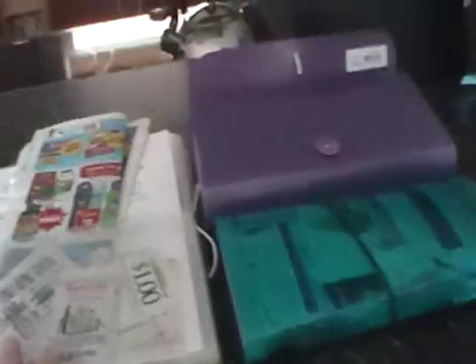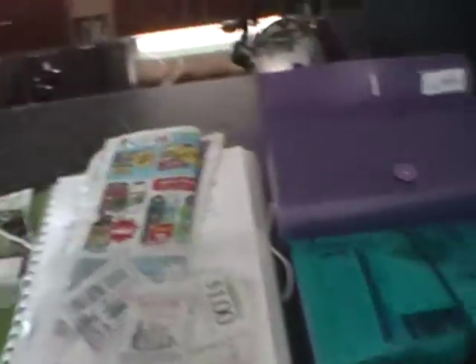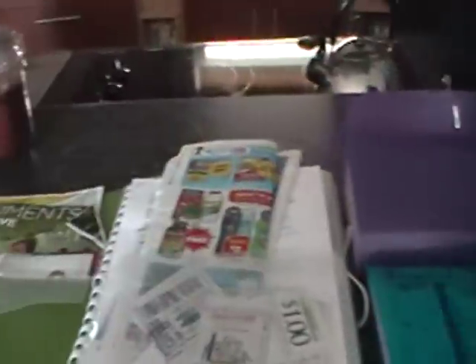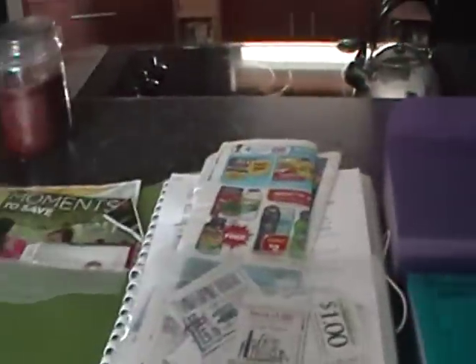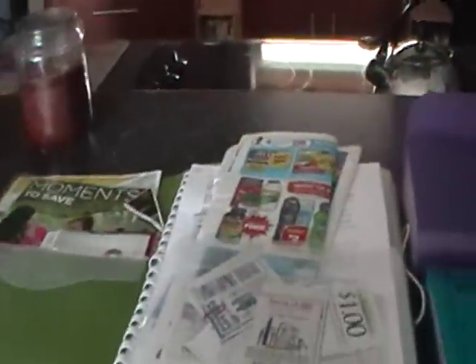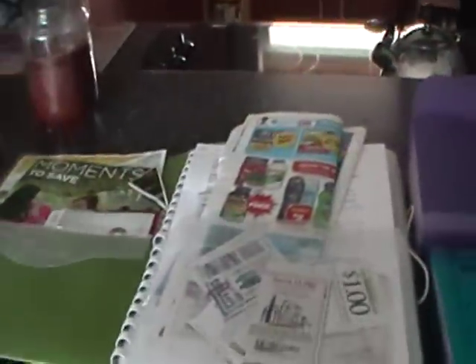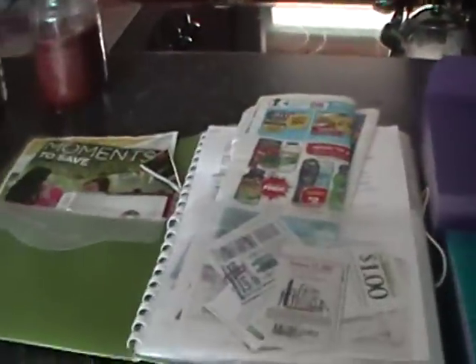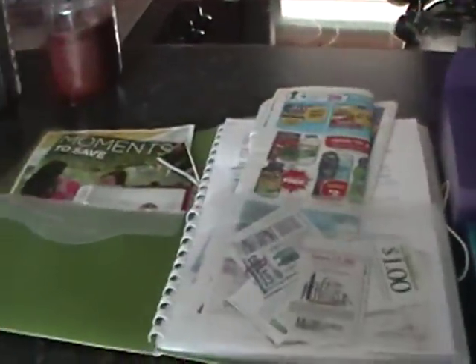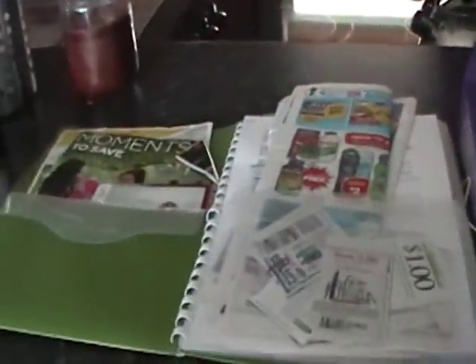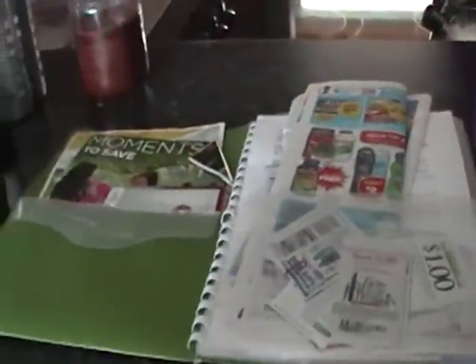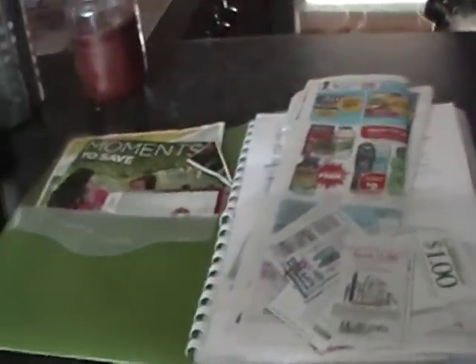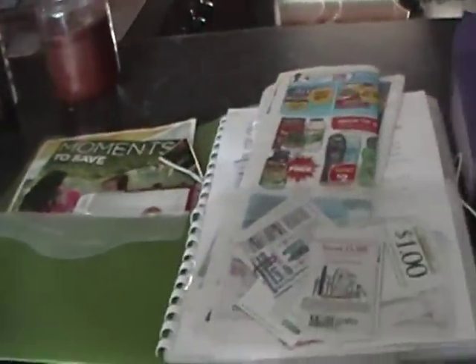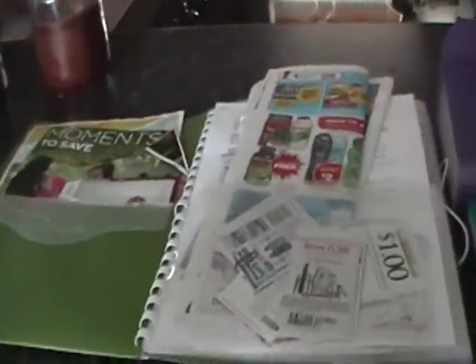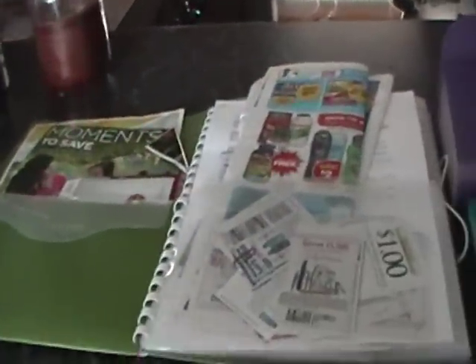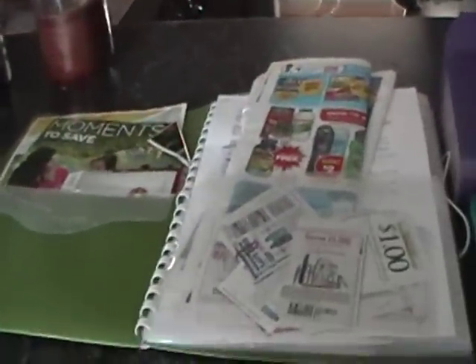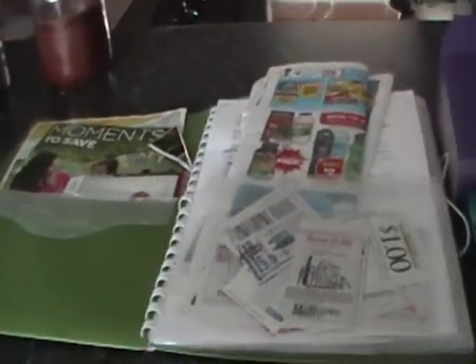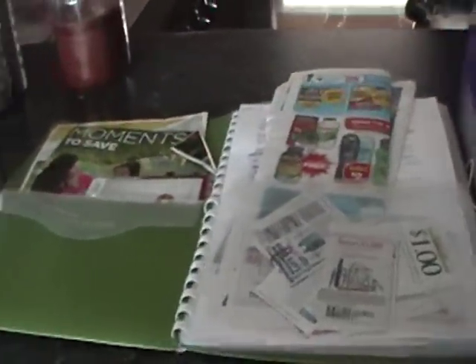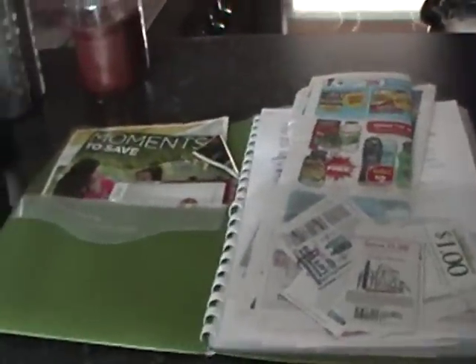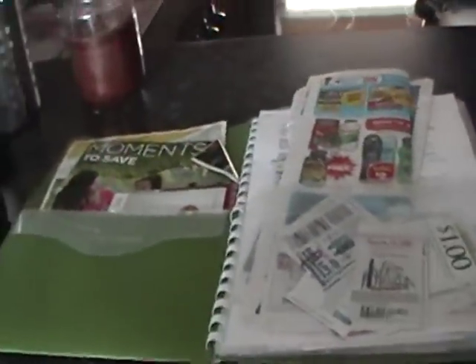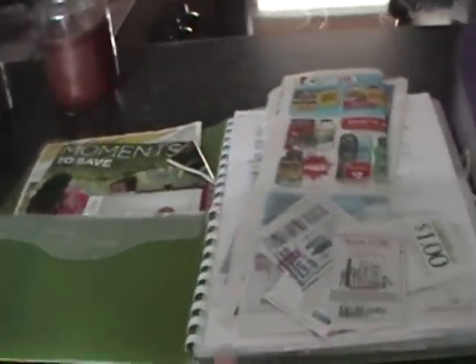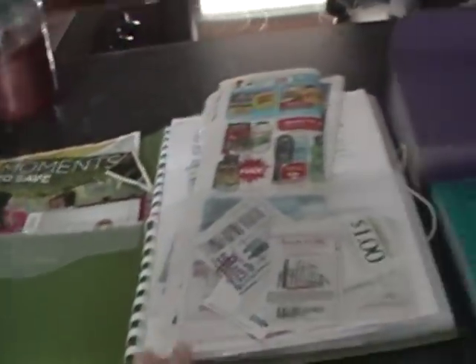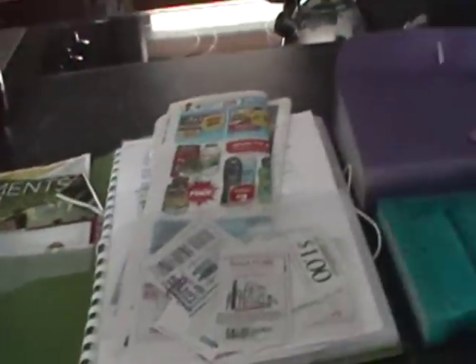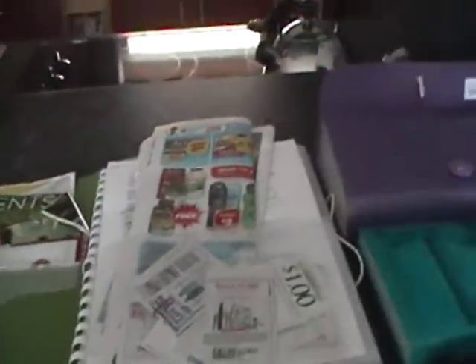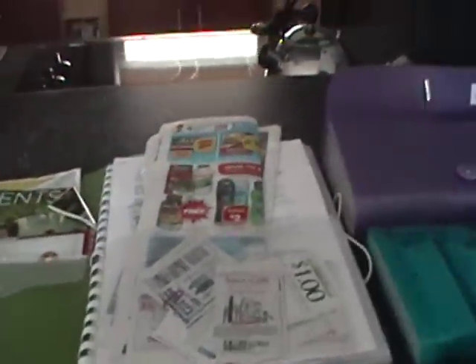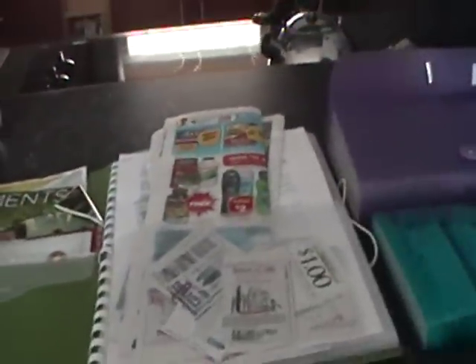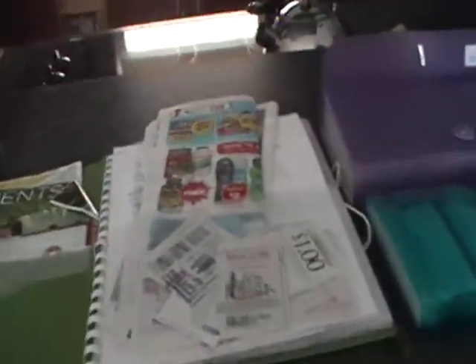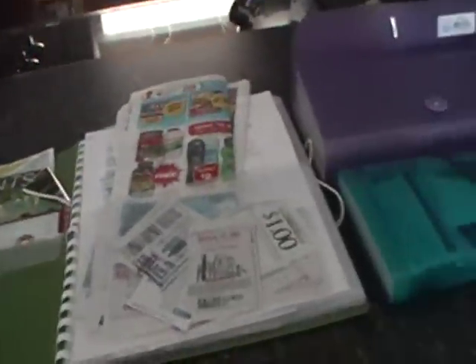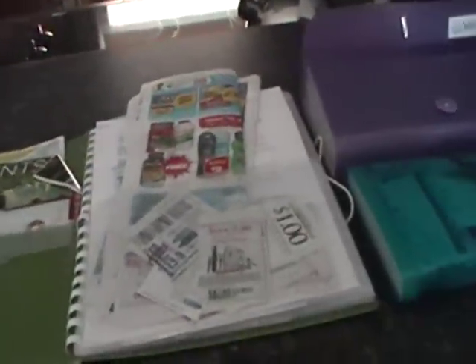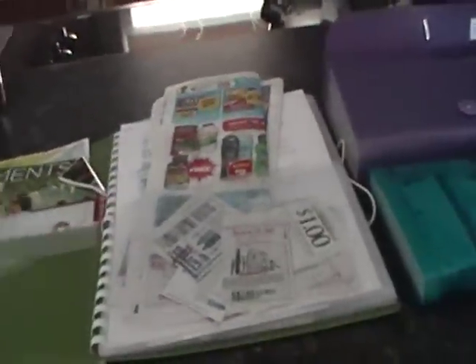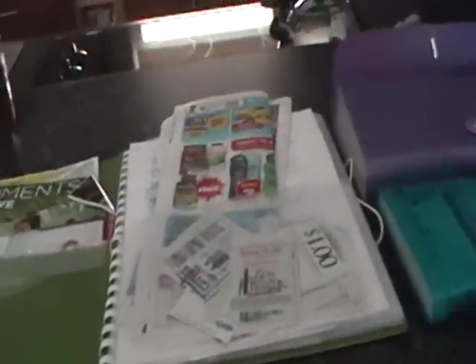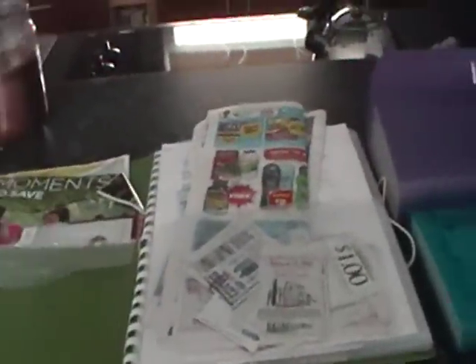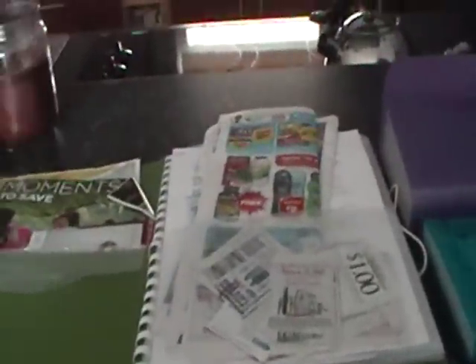So this is our first binder lesson. If you have any questions, please post them on the blog. Have a great day, bye-bye.